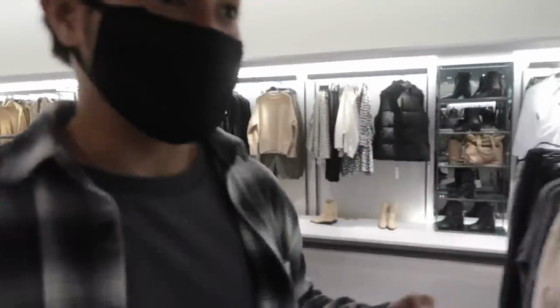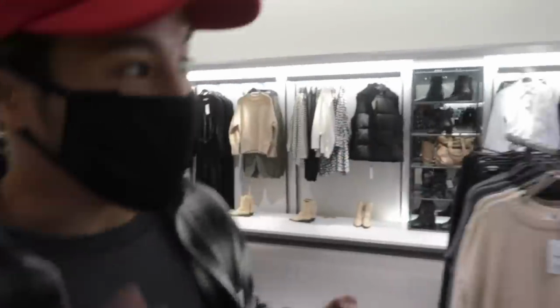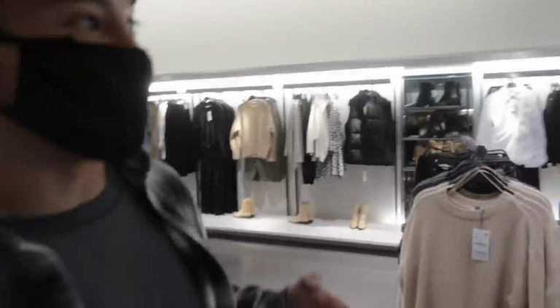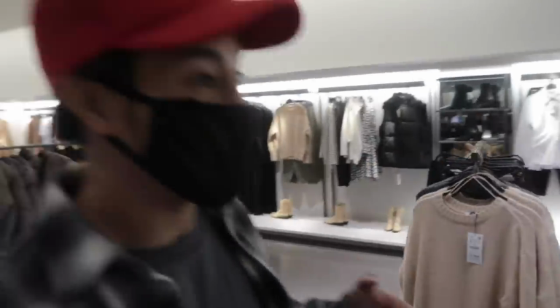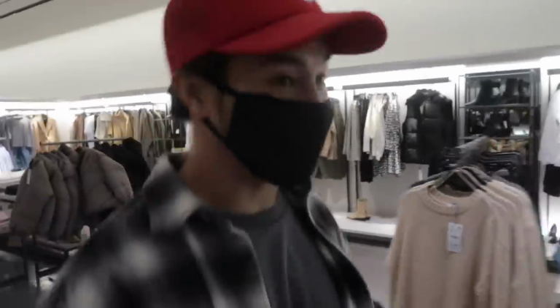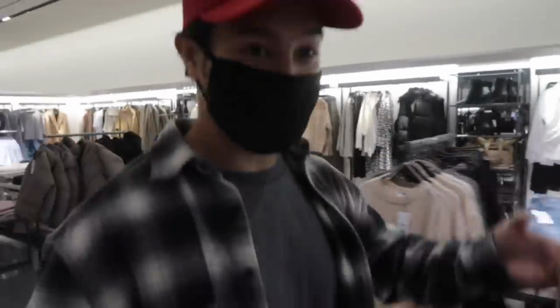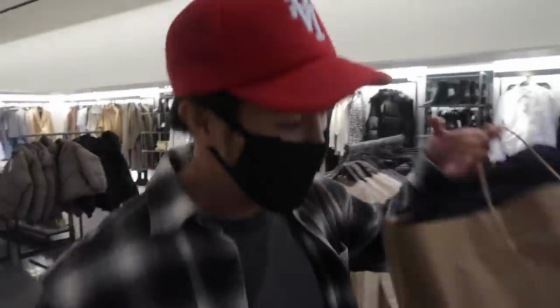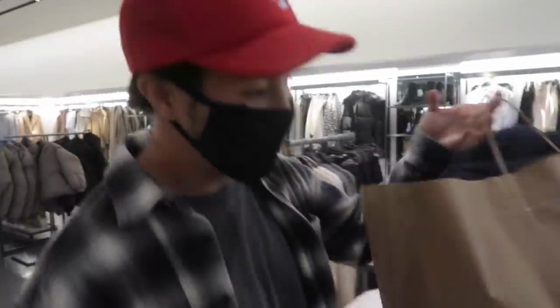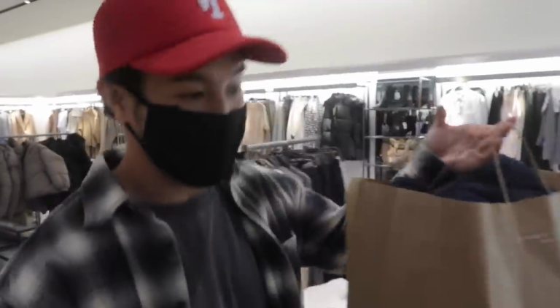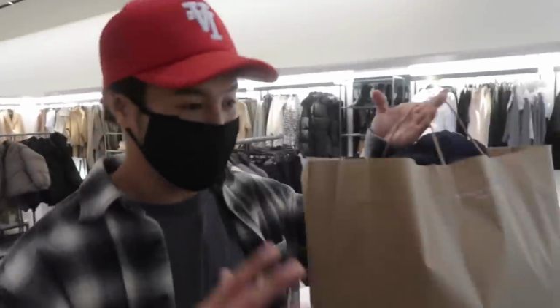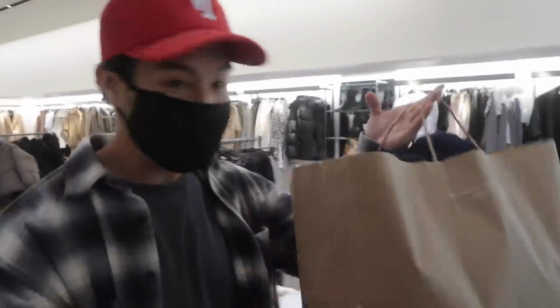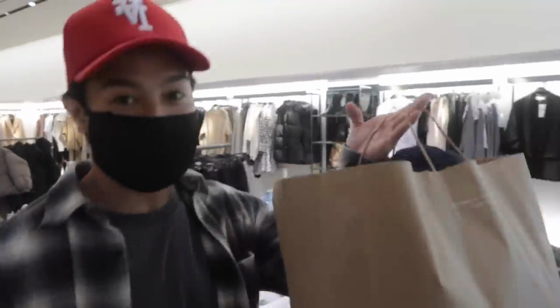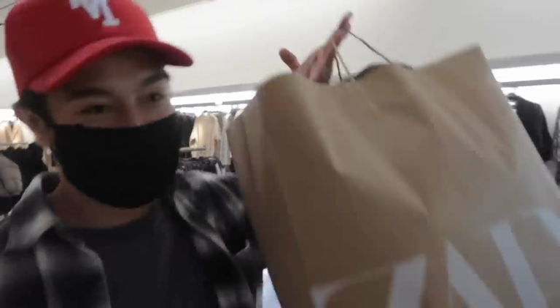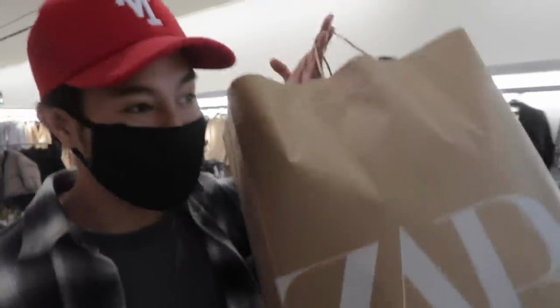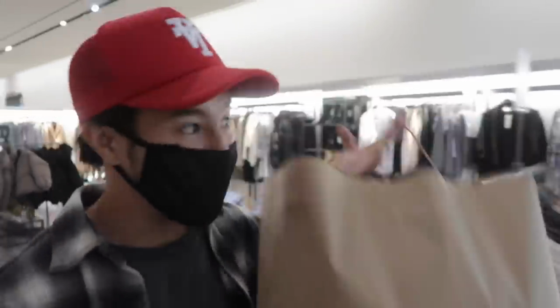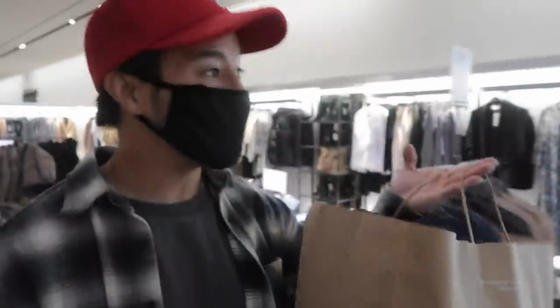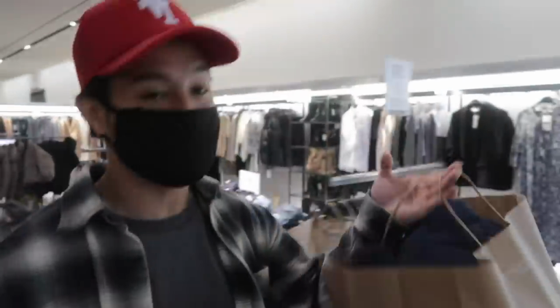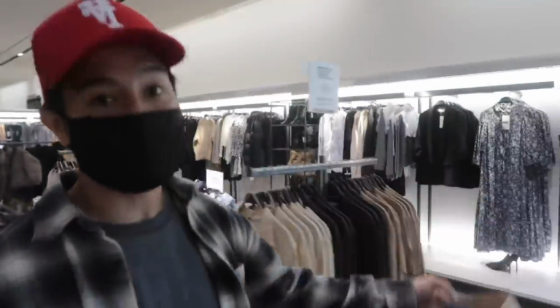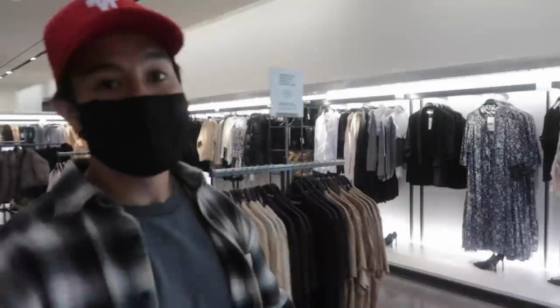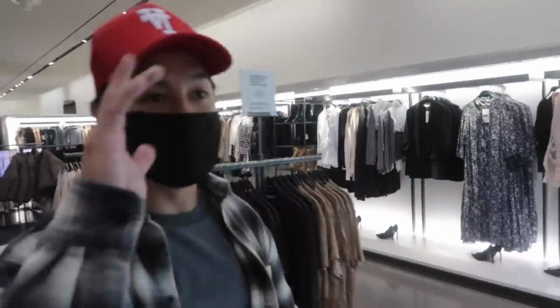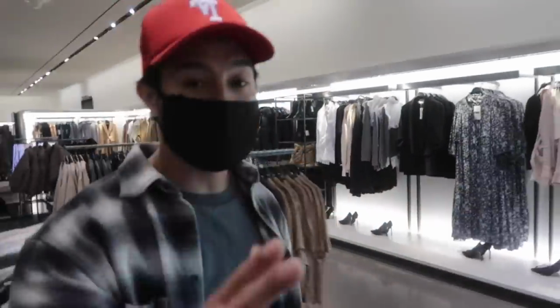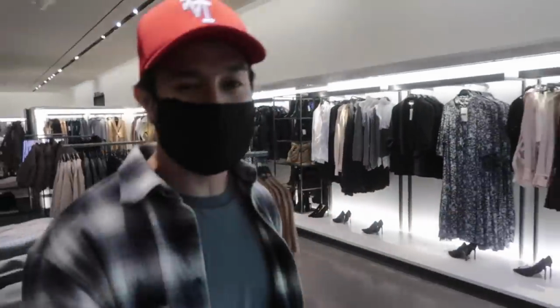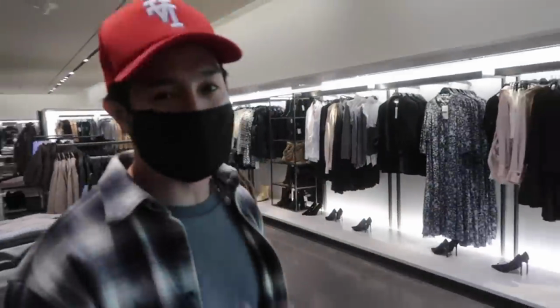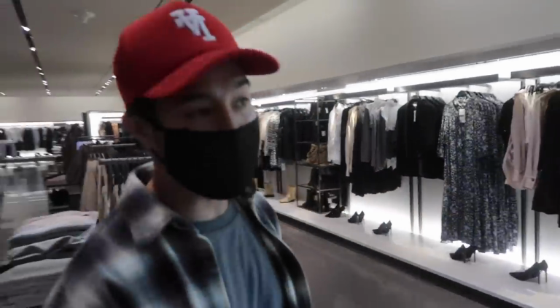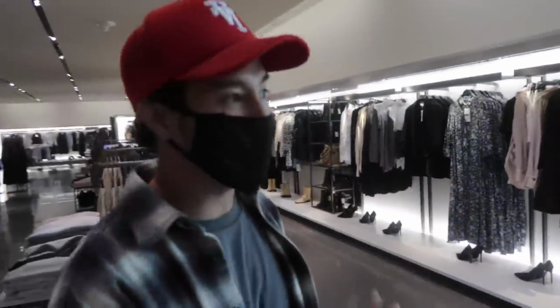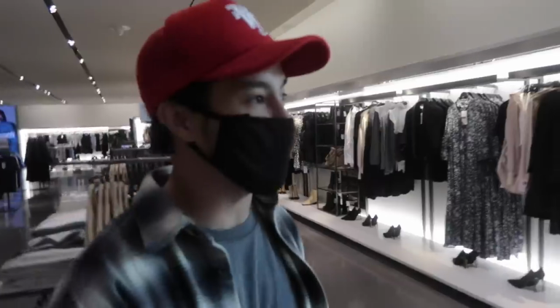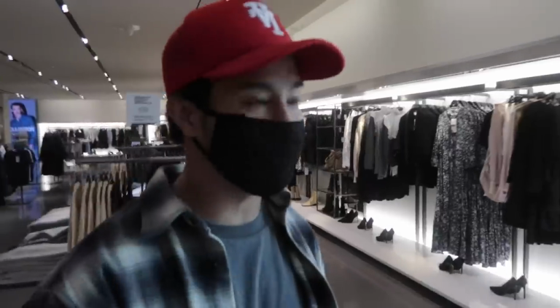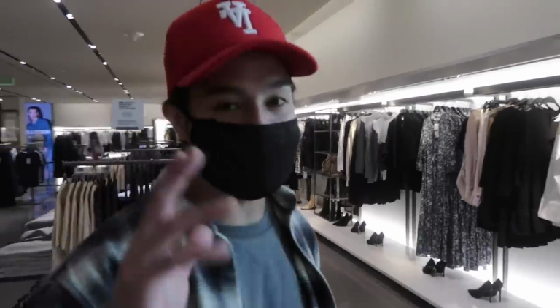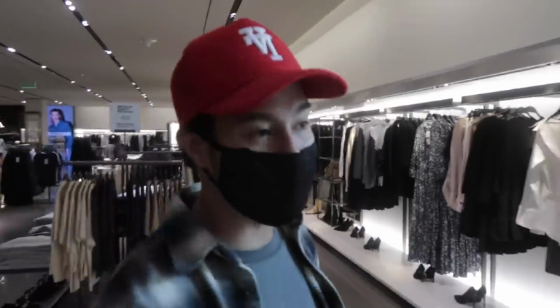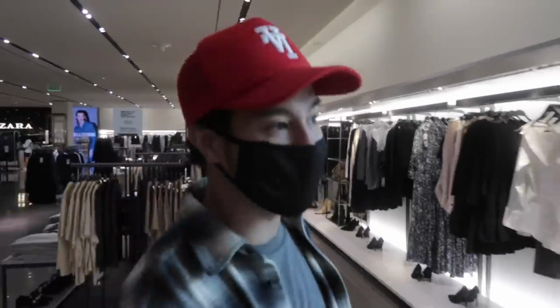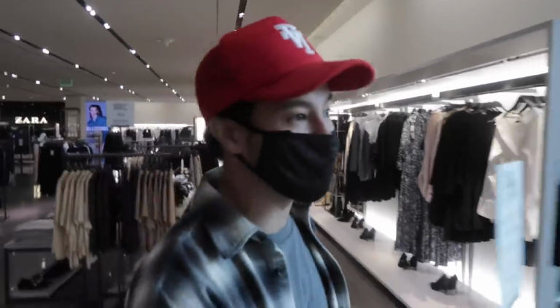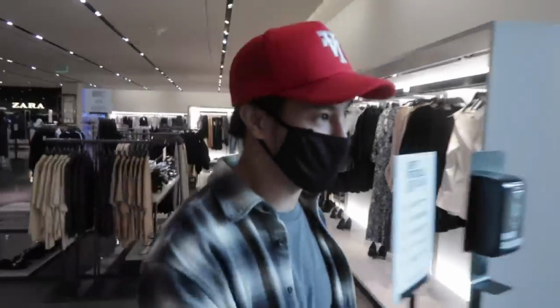As far as Zara goes, we ended up getting kicked out, so we had to buy everything. But later on we'll show you at the office what we ended up getting.